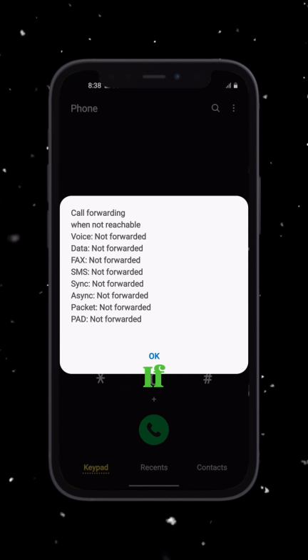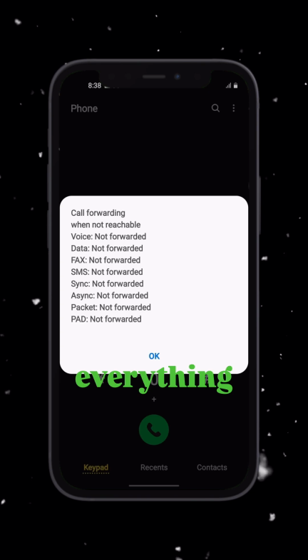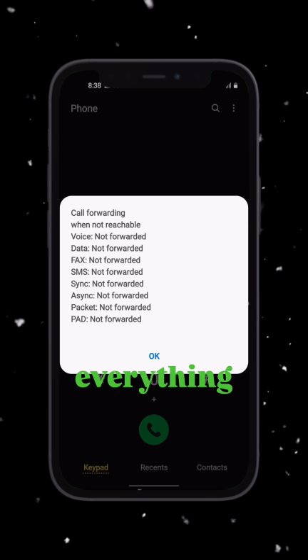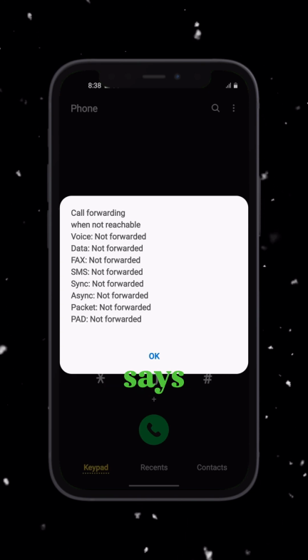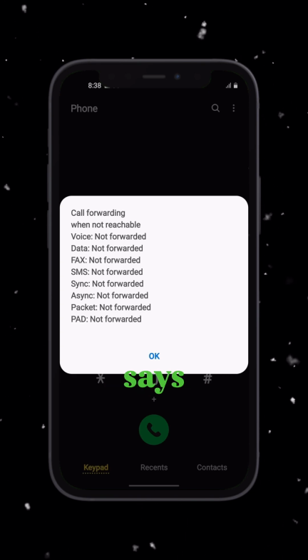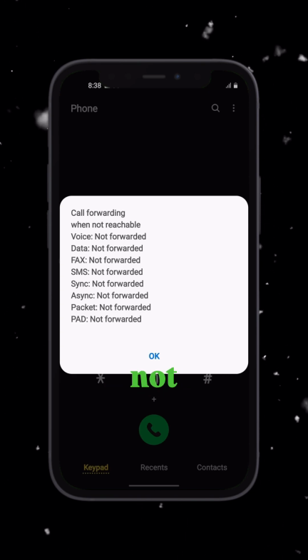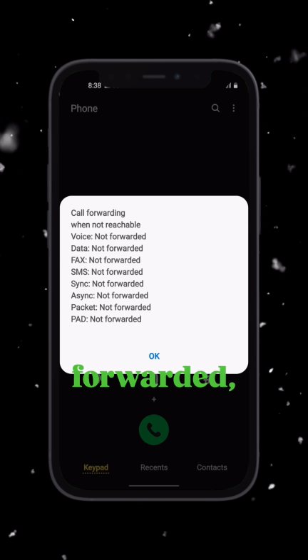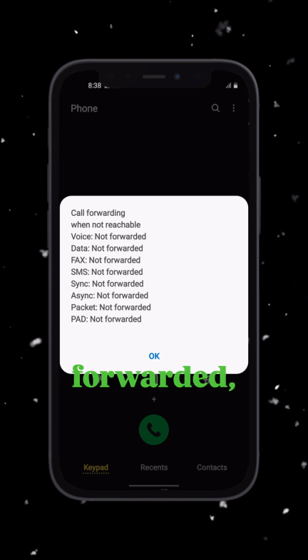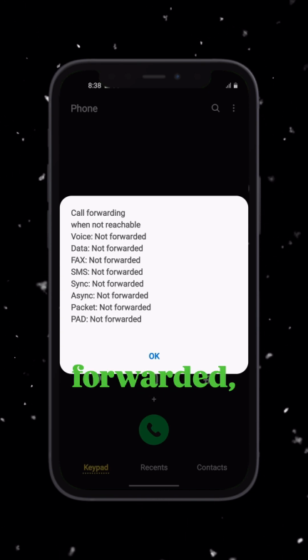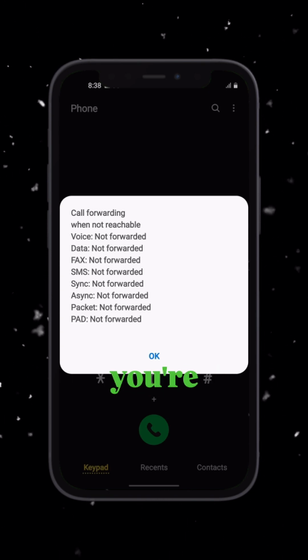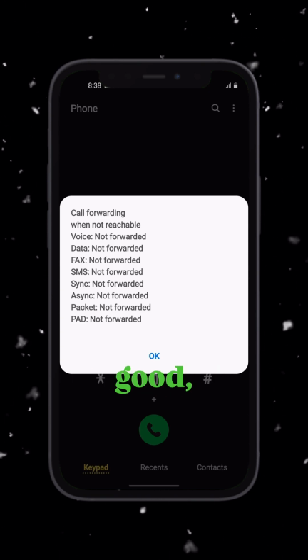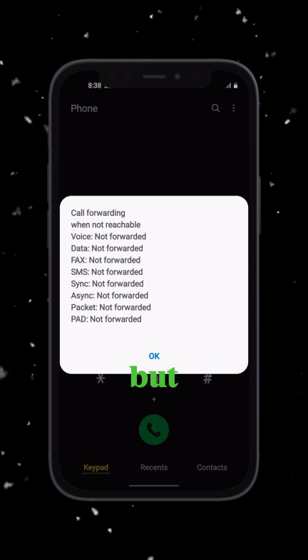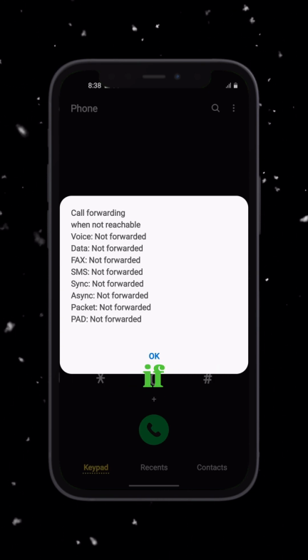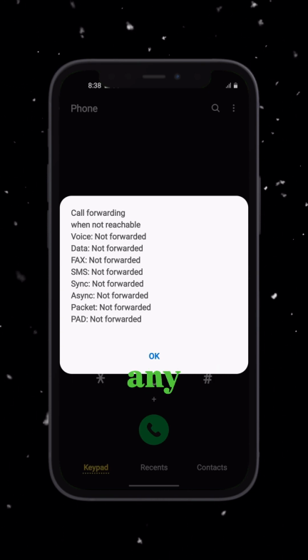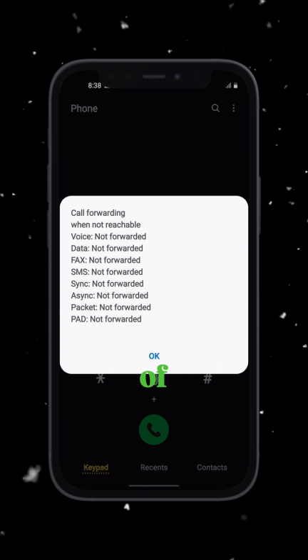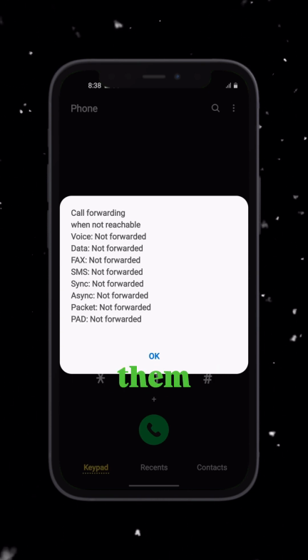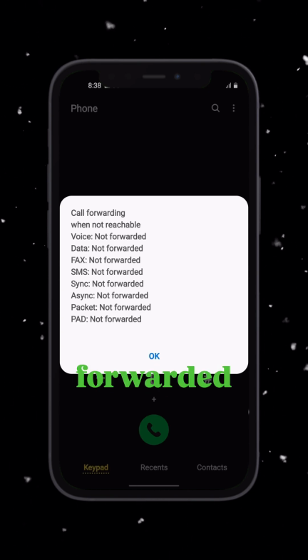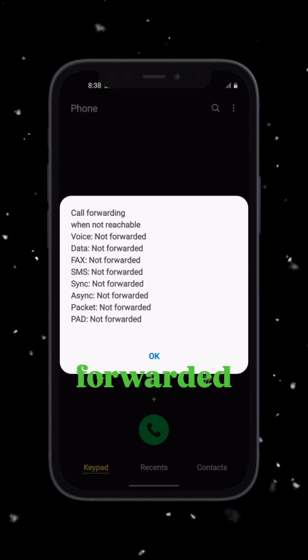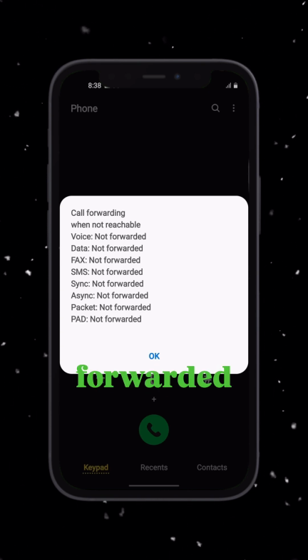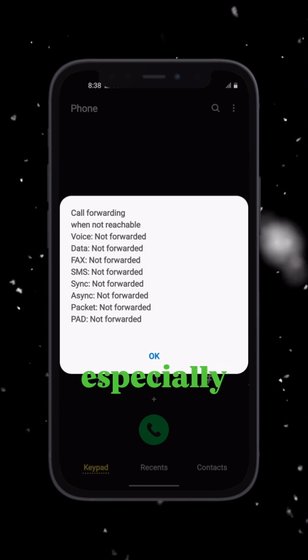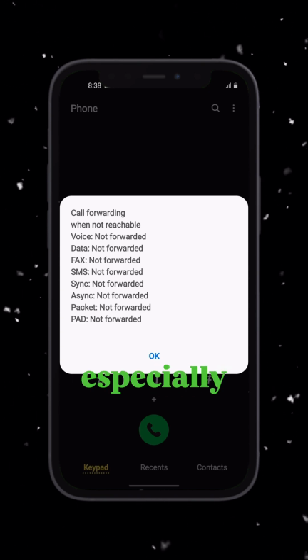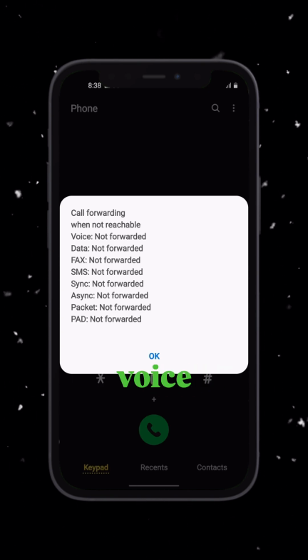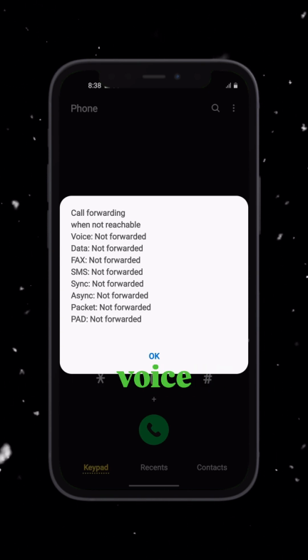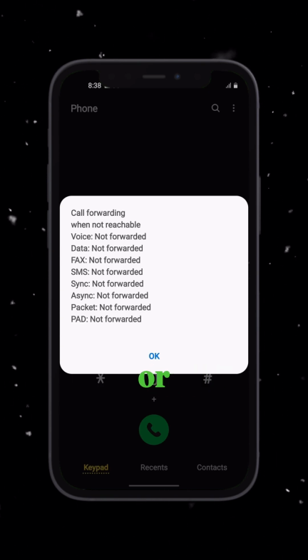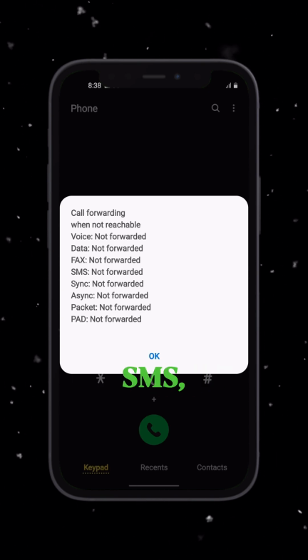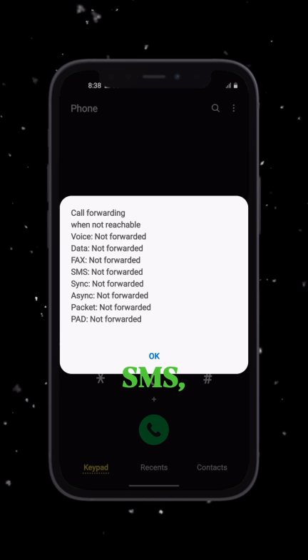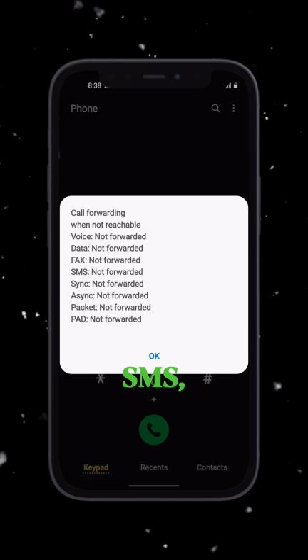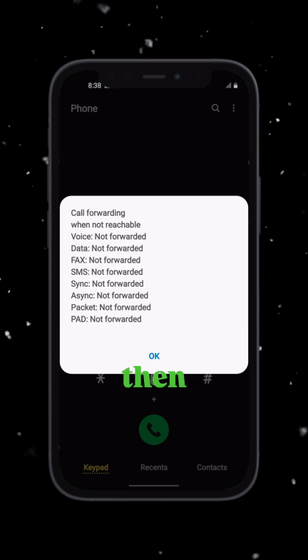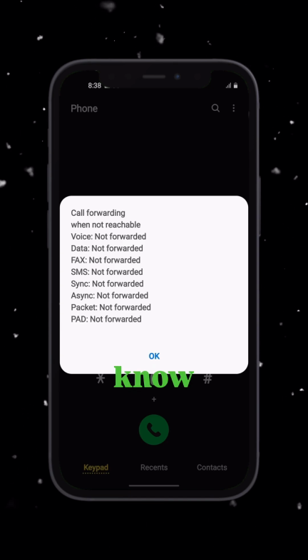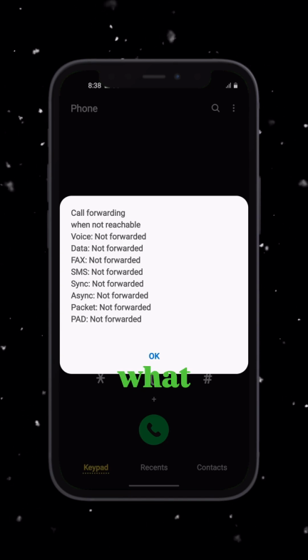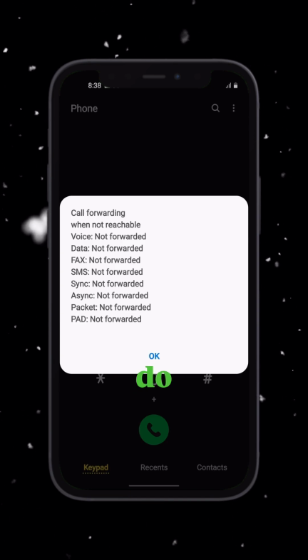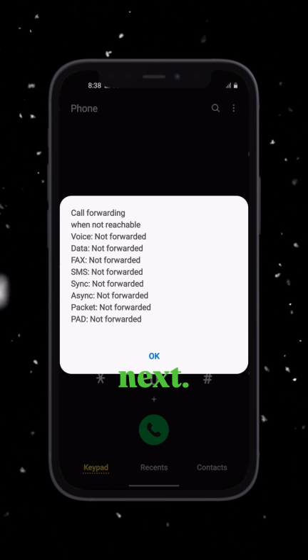If everything says 'not forwarded', you're good. But if any of them are forwarded, especially voice or SMS, then you know what to do next.